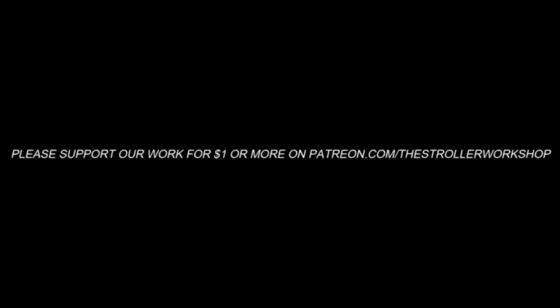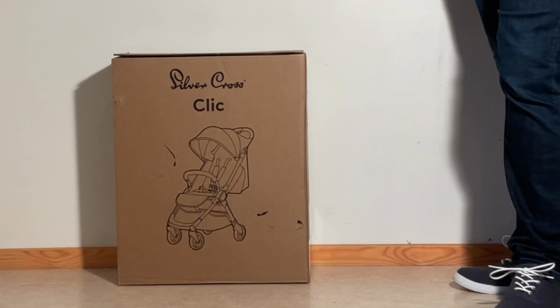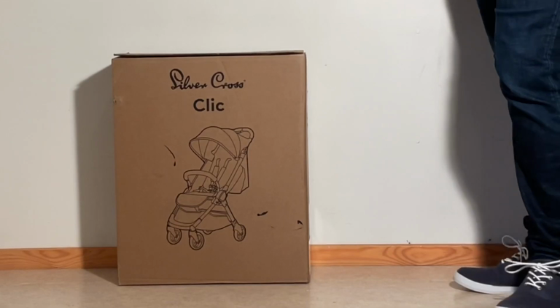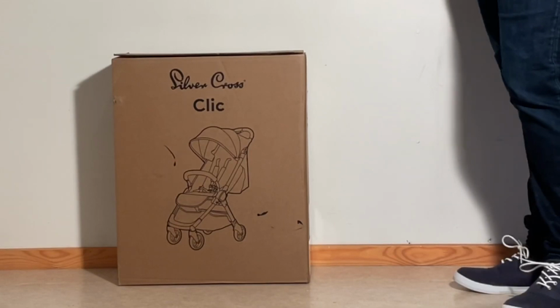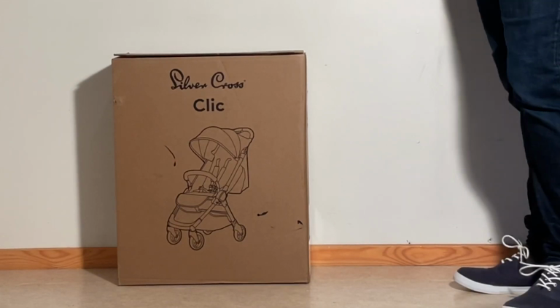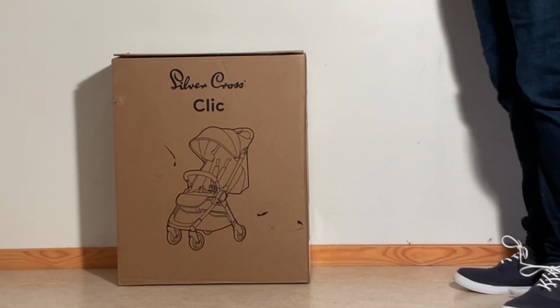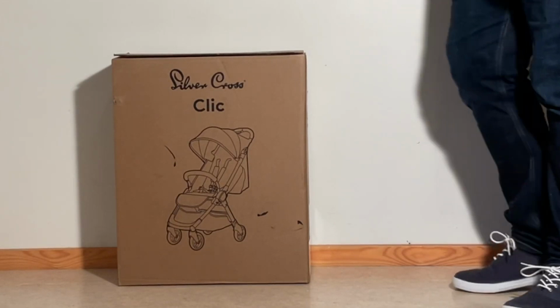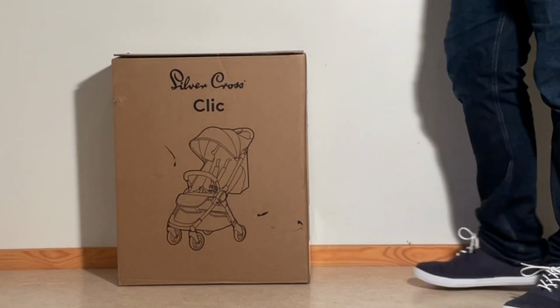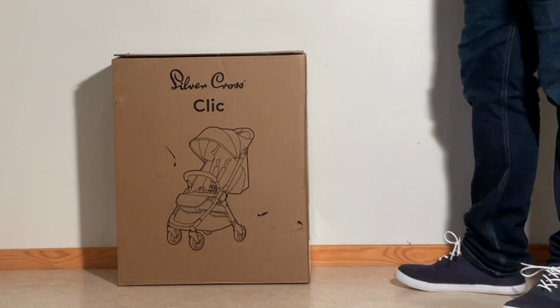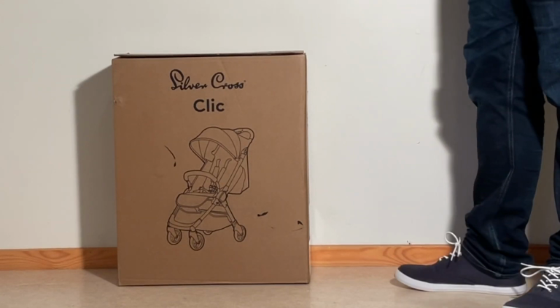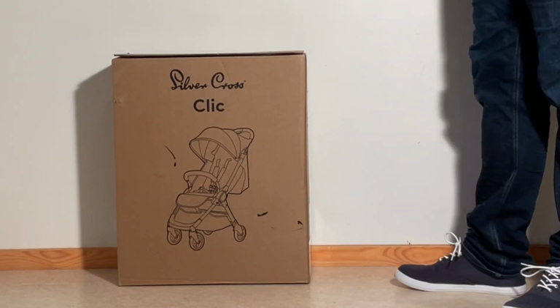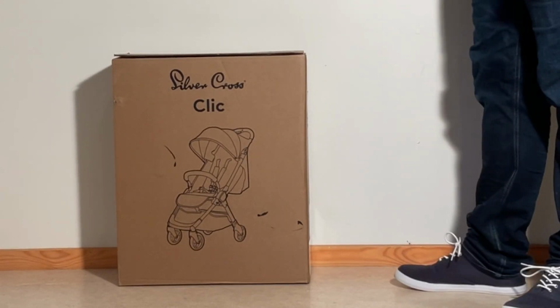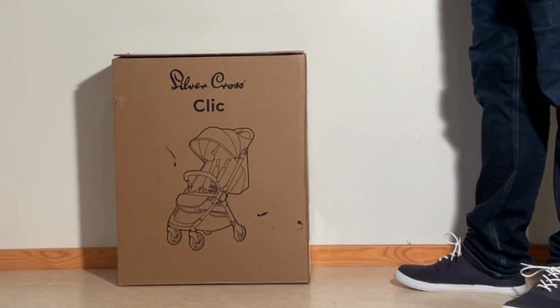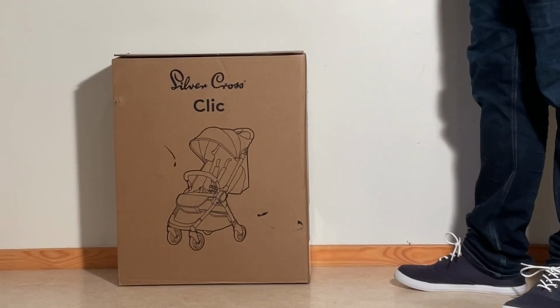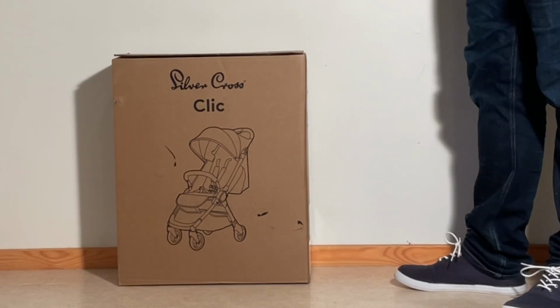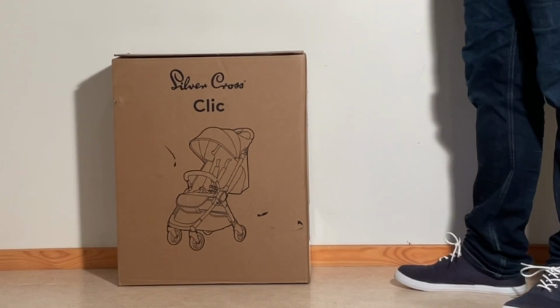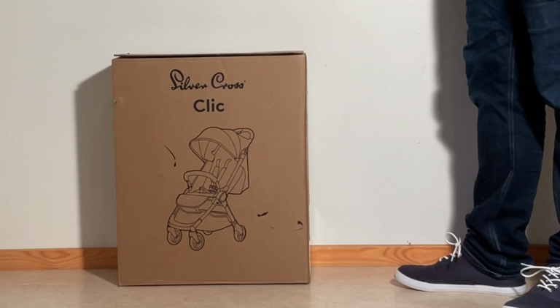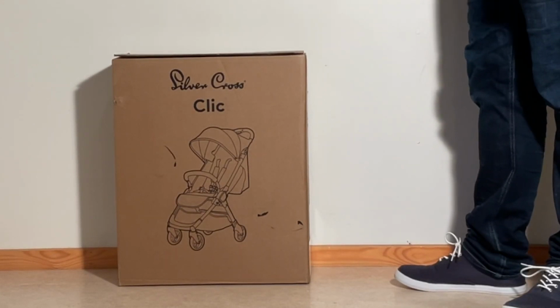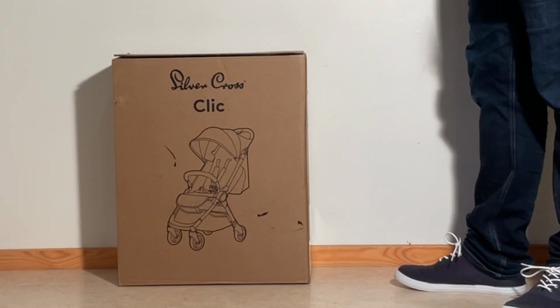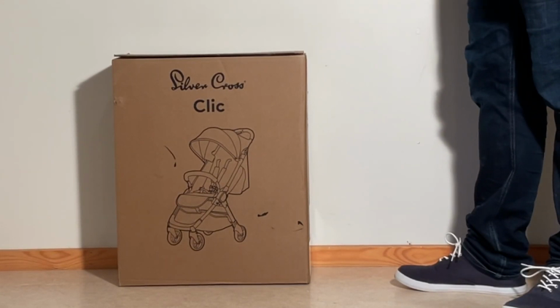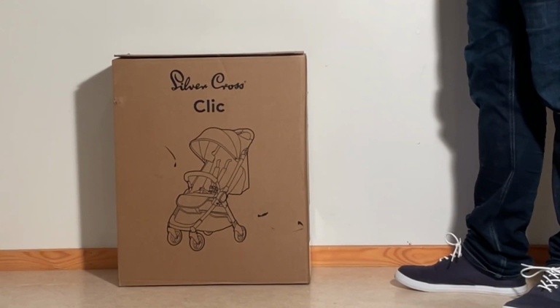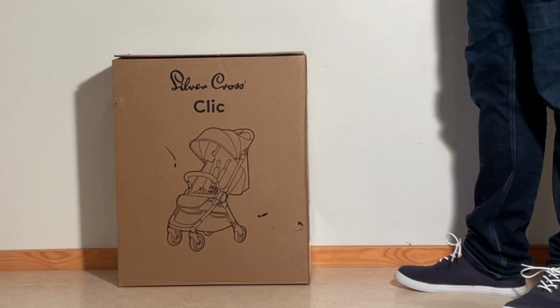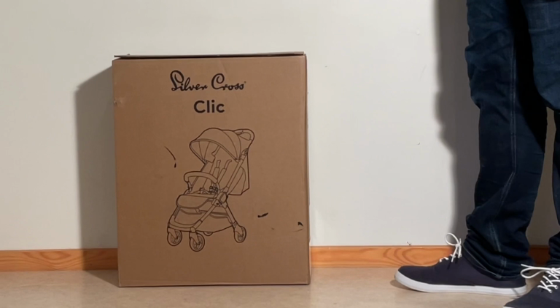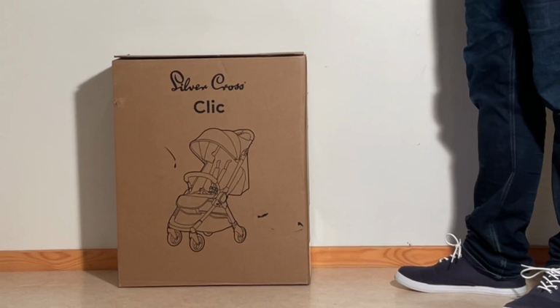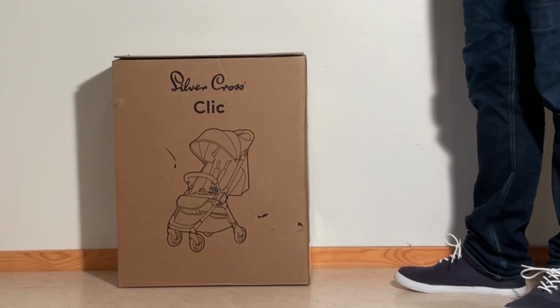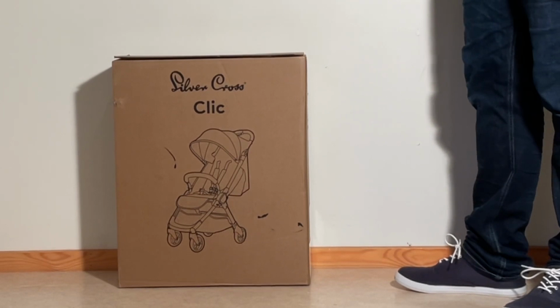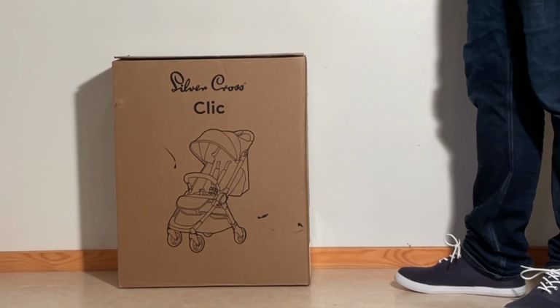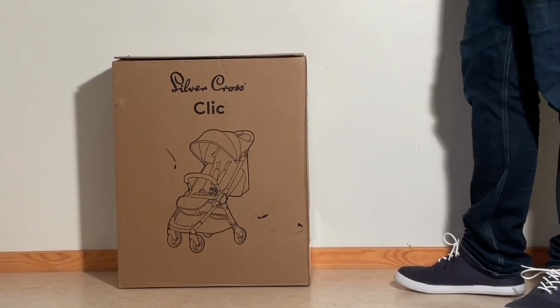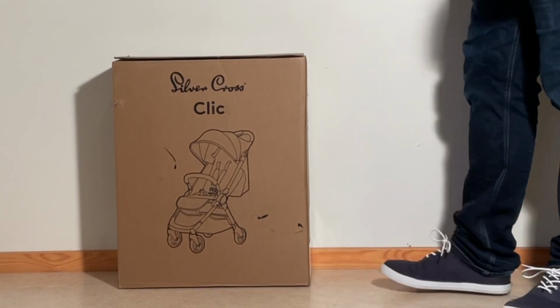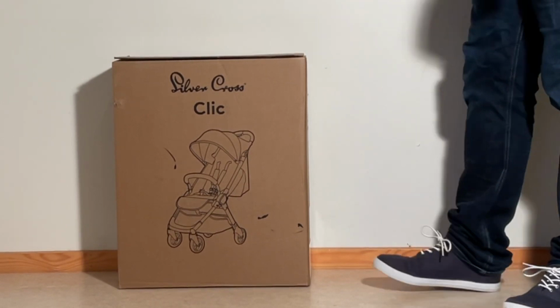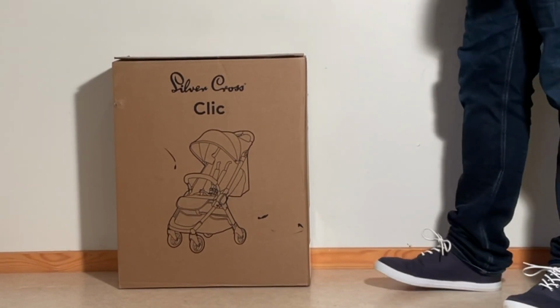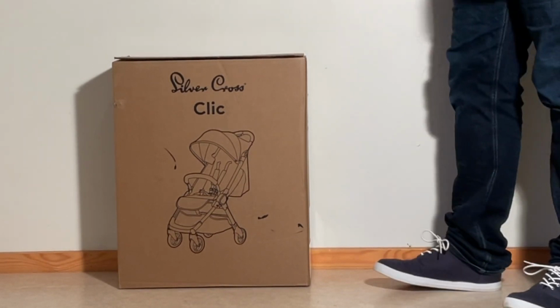Today we're going to be unboxing a Silver Cross Clic, having a look at what's inside the box, and setting it up for first use.